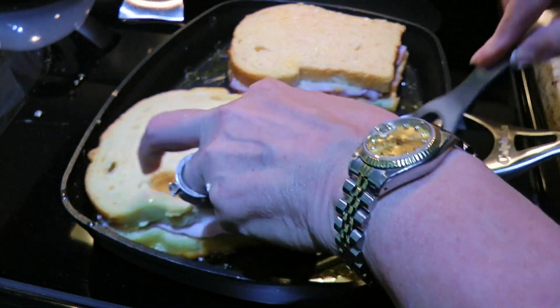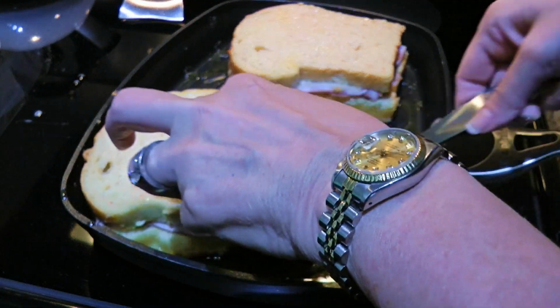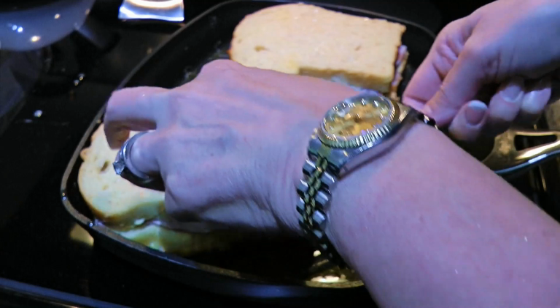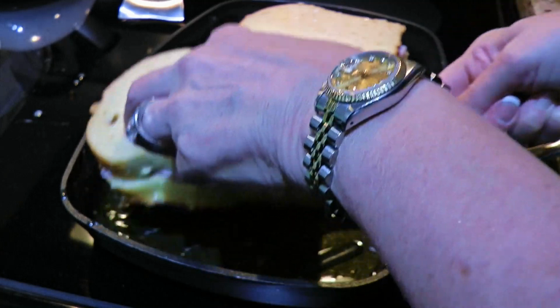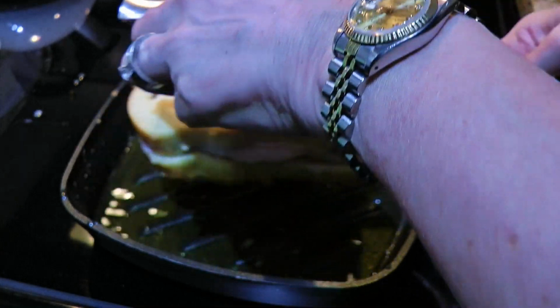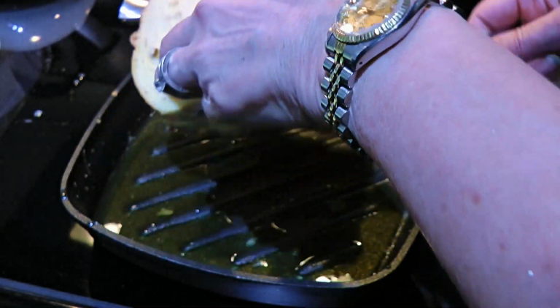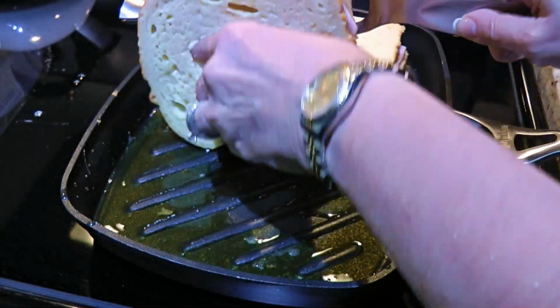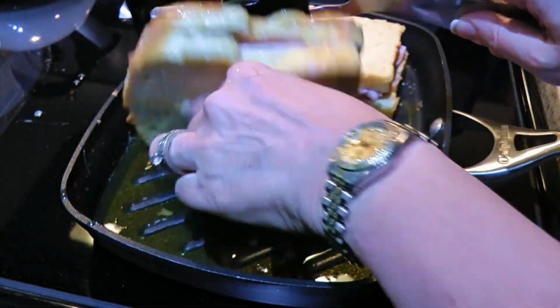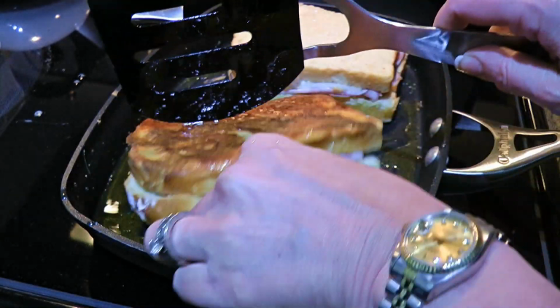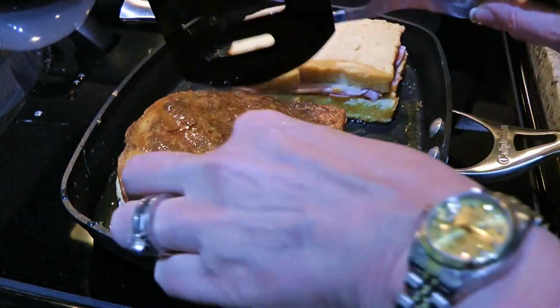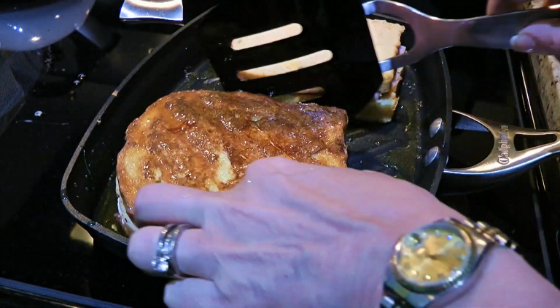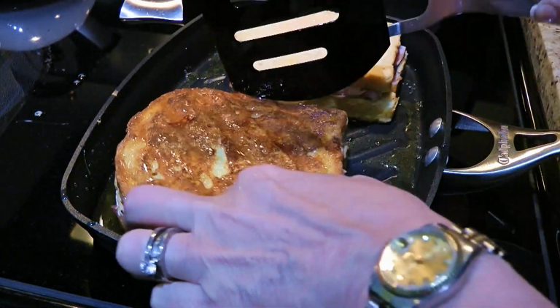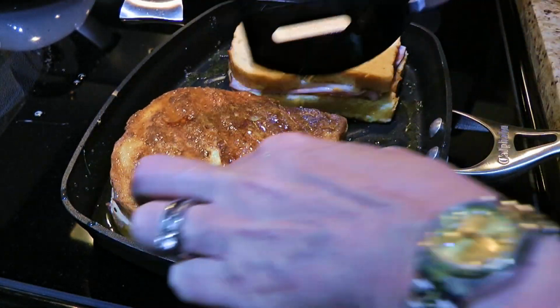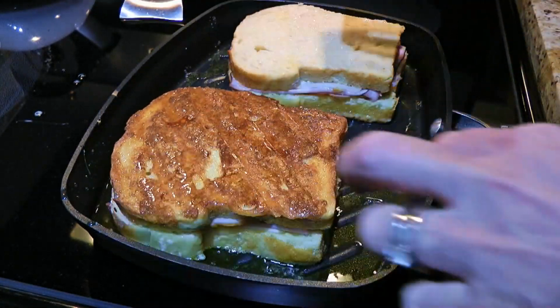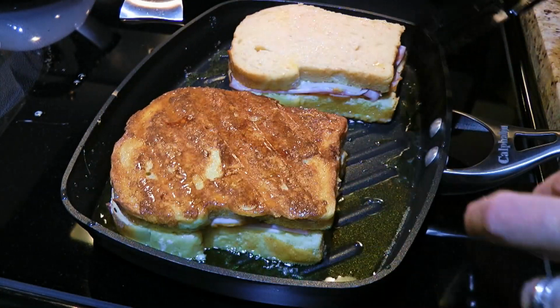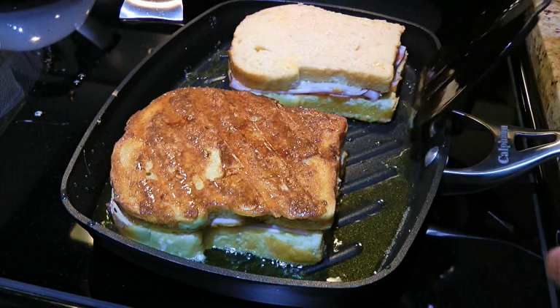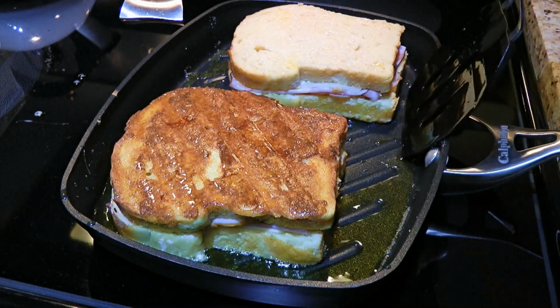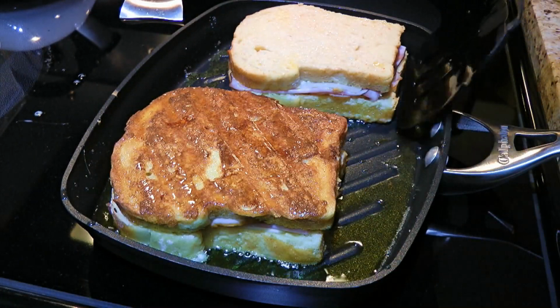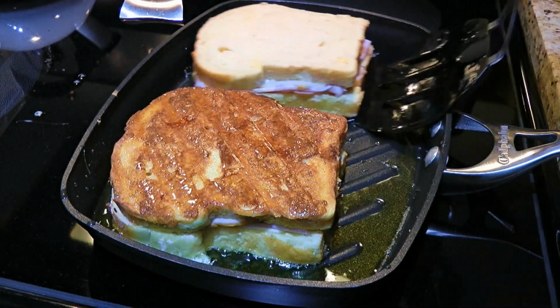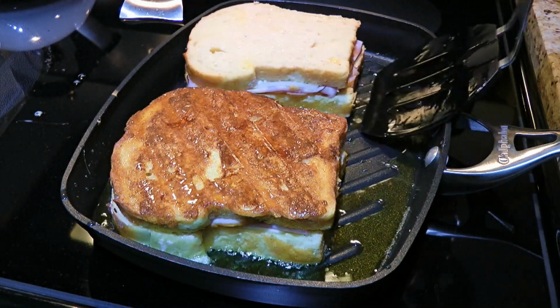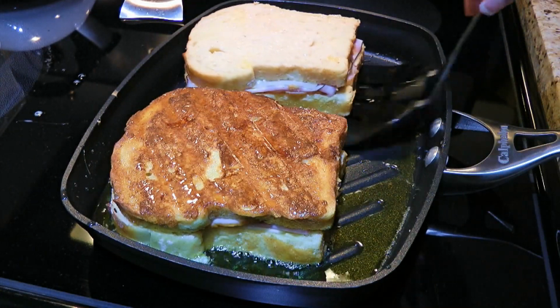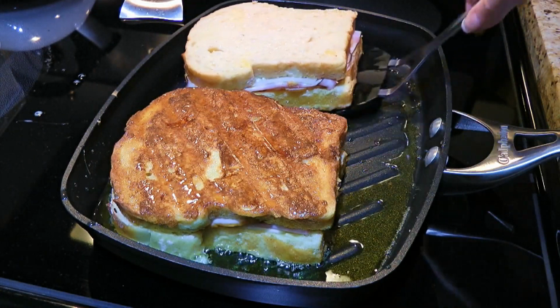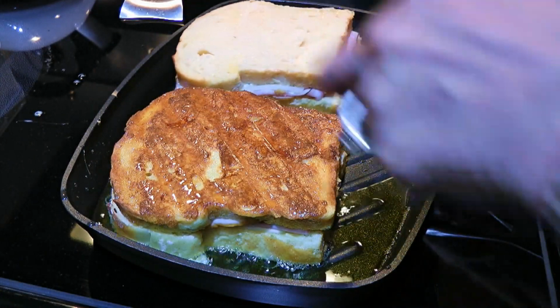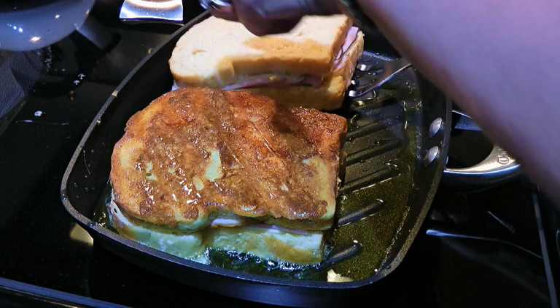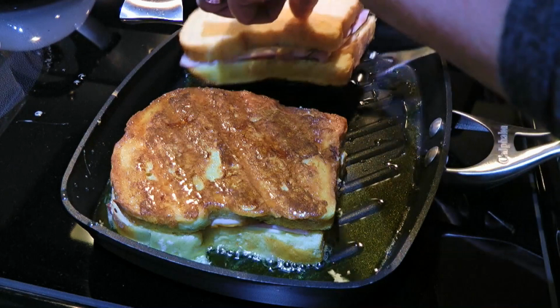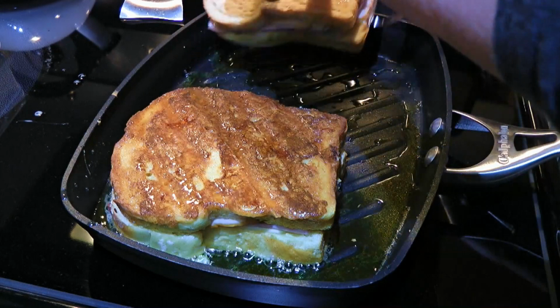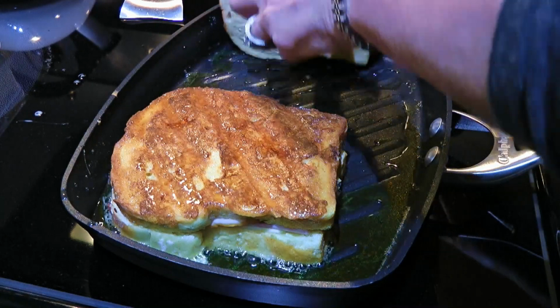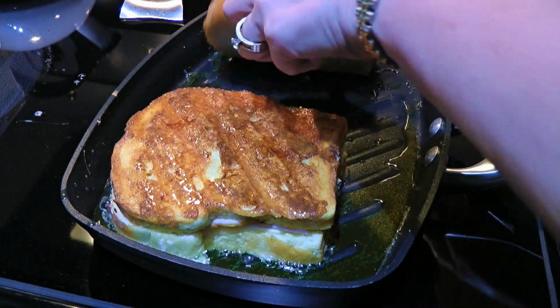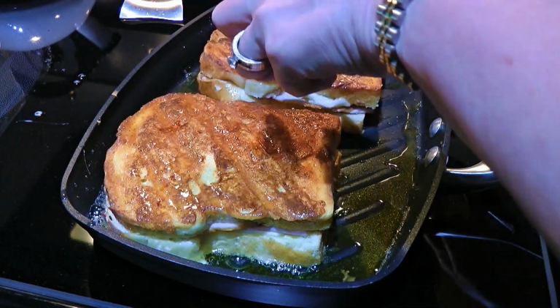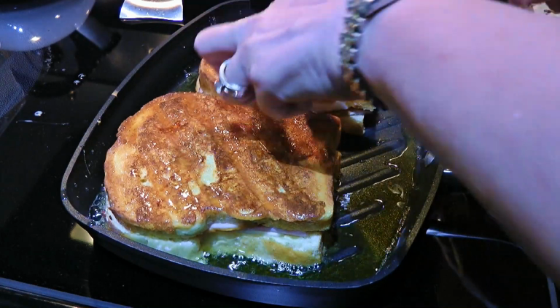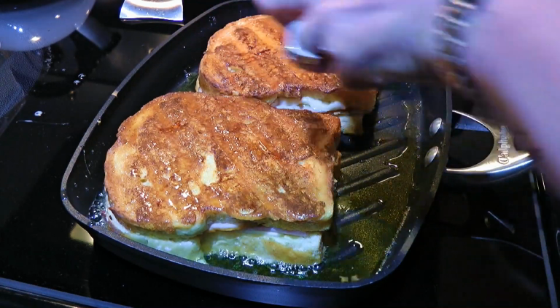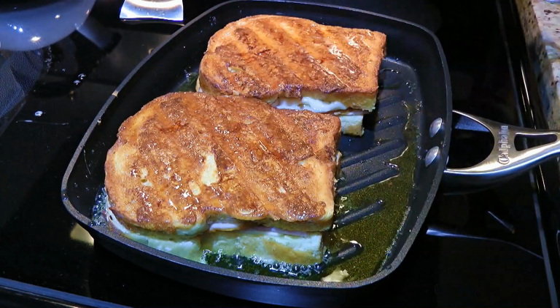You cannot let it sit in the mixture otherwise the bread will get soggy. Therefore, we'll dip them fast, a couple seconds max, and quickly transfer them to the hot pan. We'll cook 3 to 4 minutes per side. This is what we're looking for — a nice golden brown color.